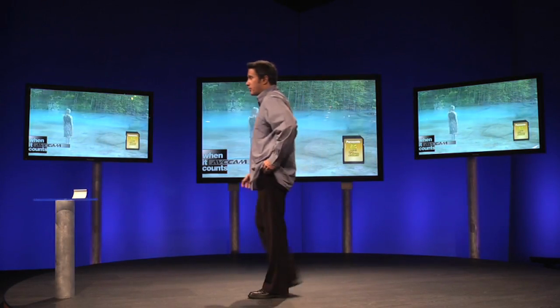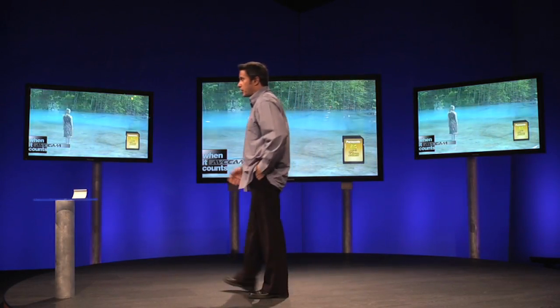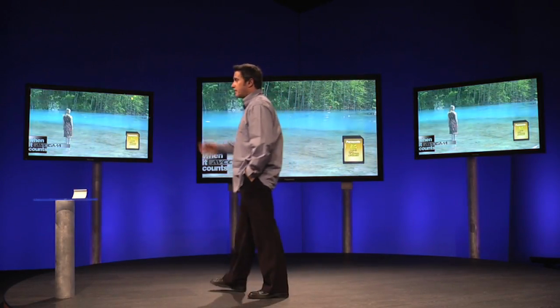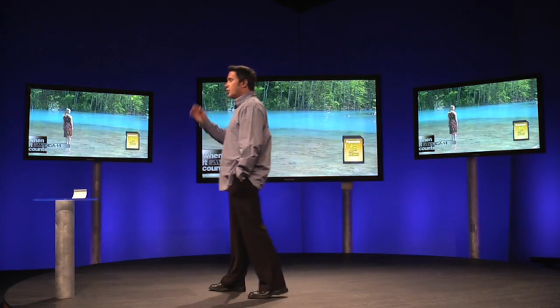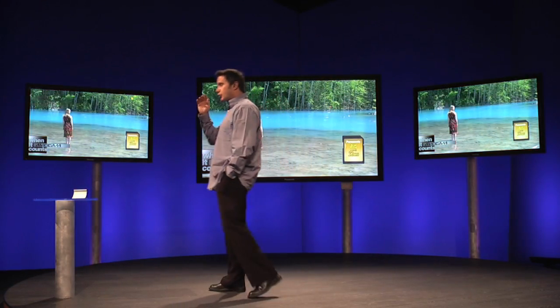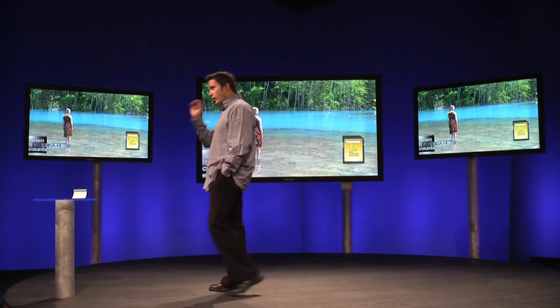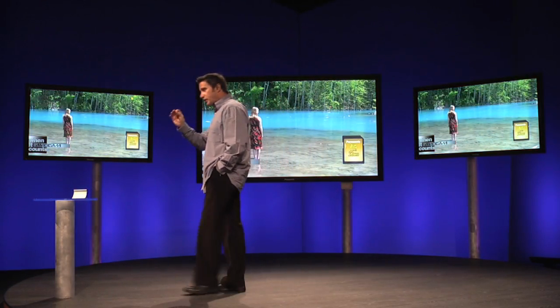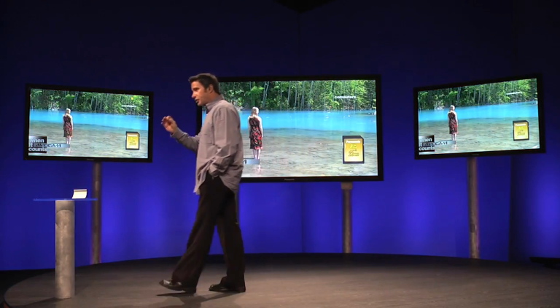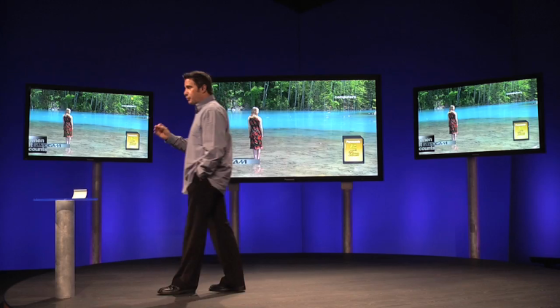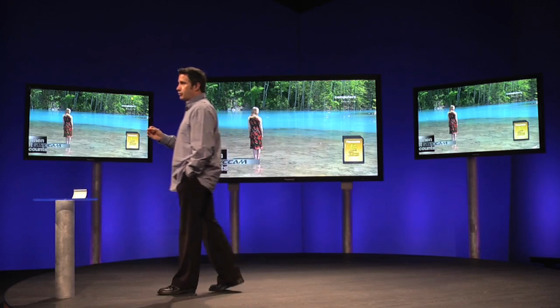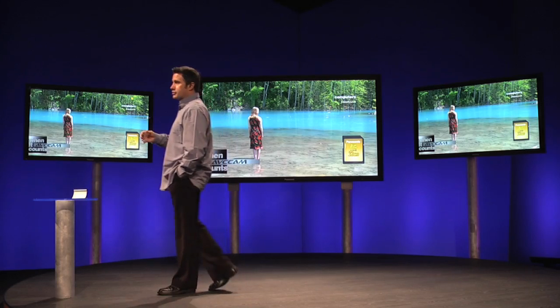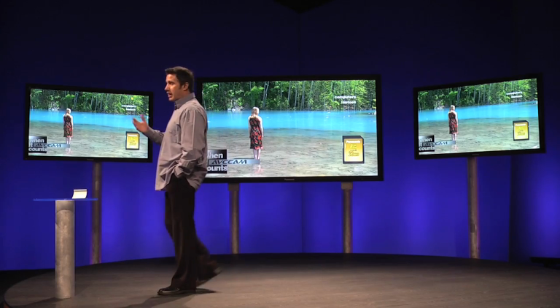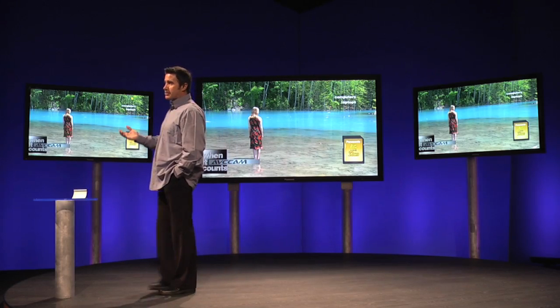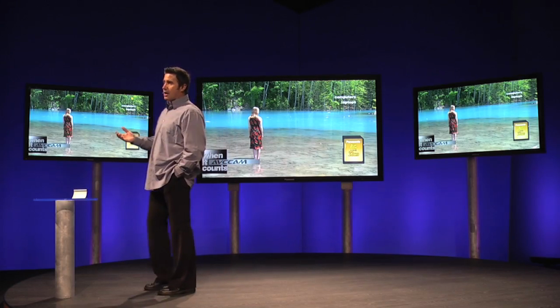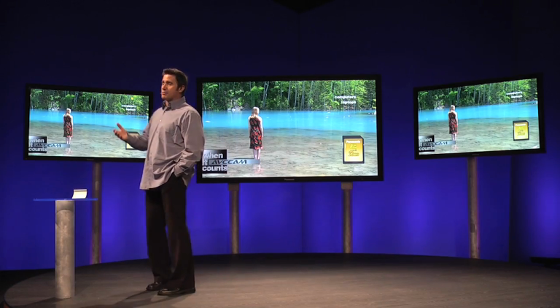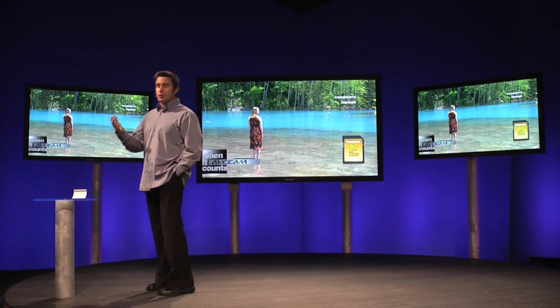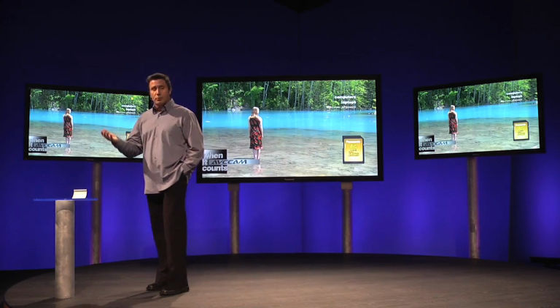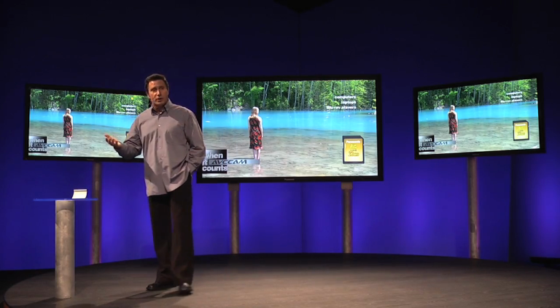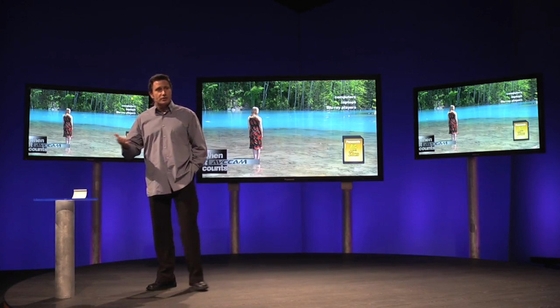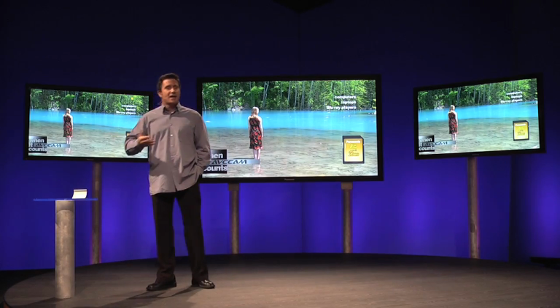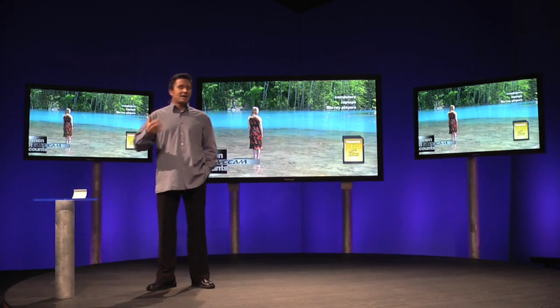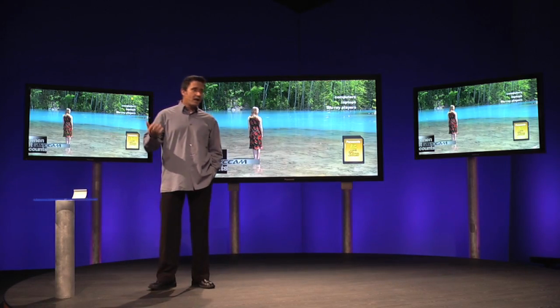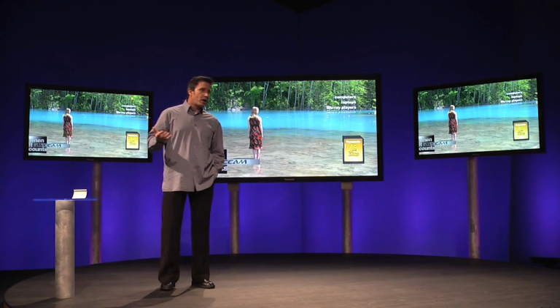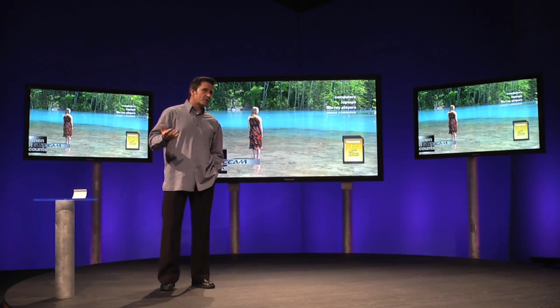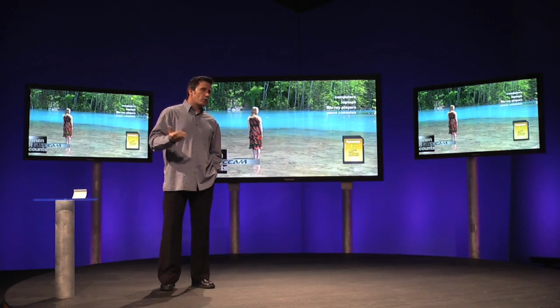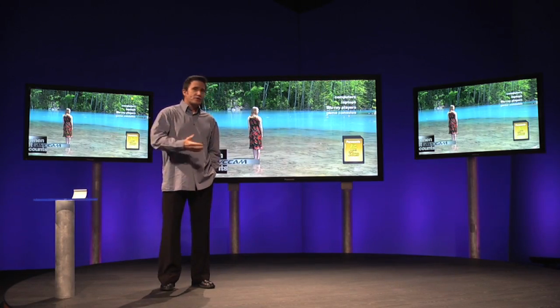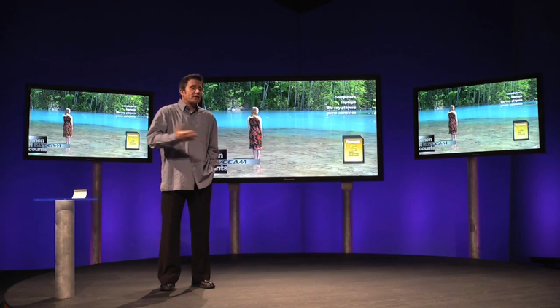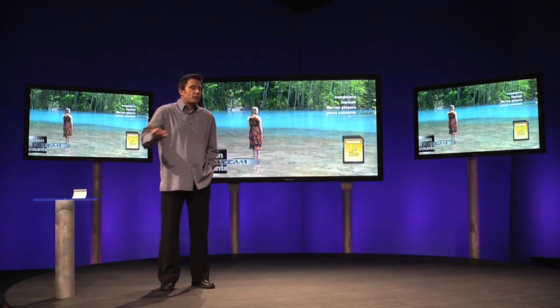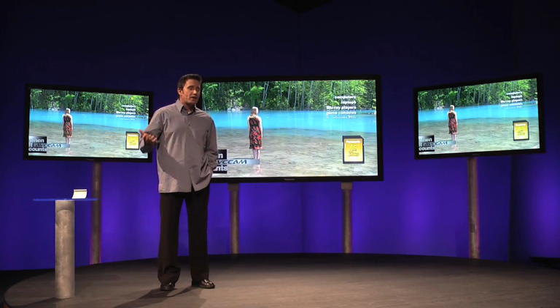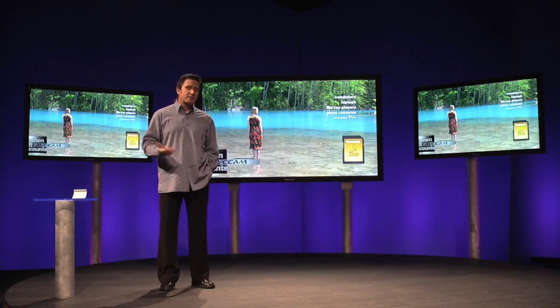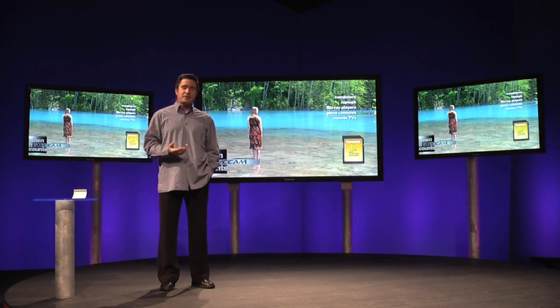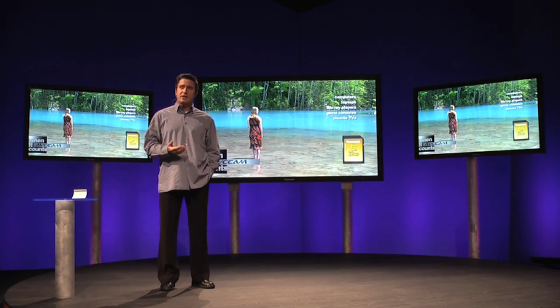AVC Cam records onto SD cards, which can be played directly on computers, laptops, Blu-ray players, game consoles, and even plasma TVs.